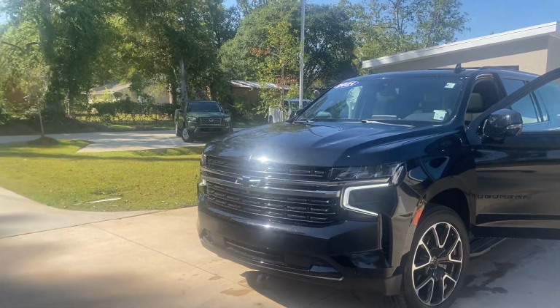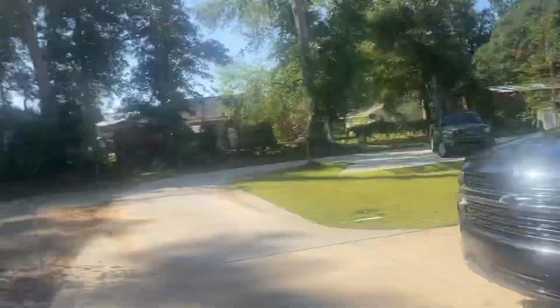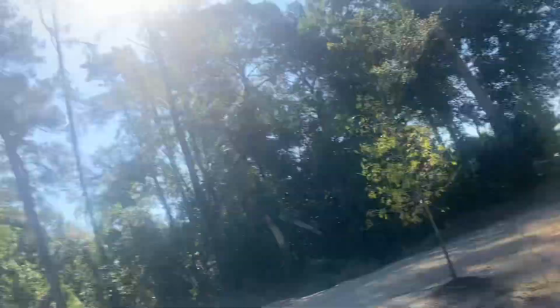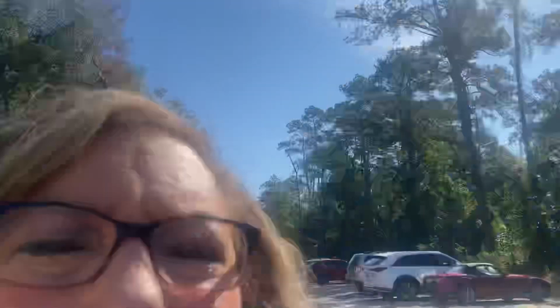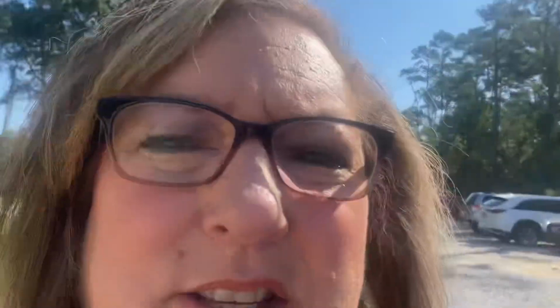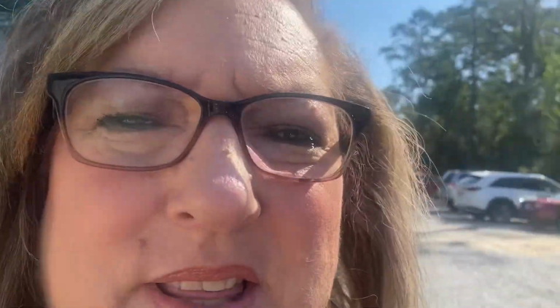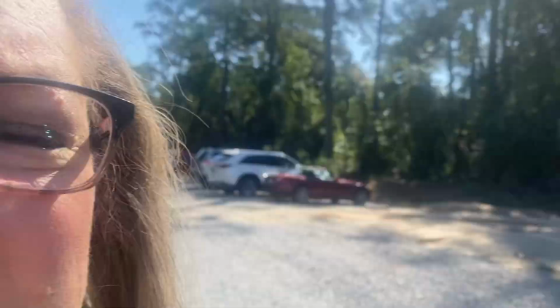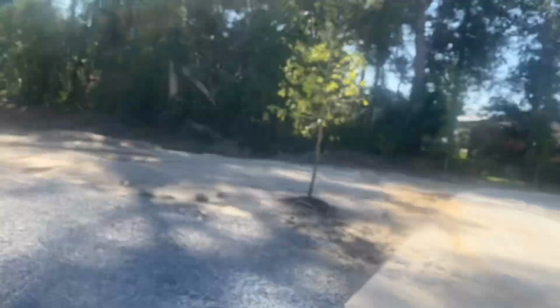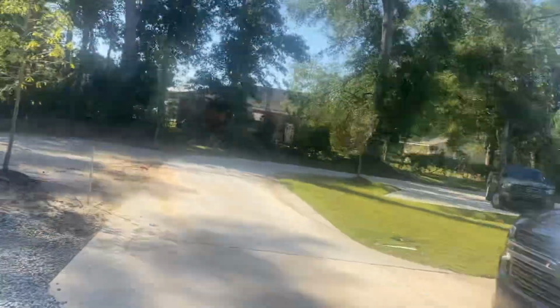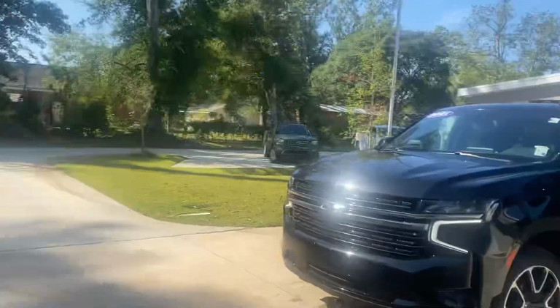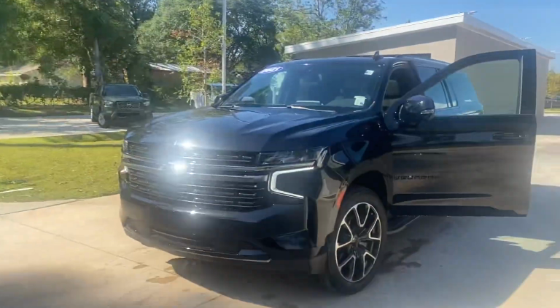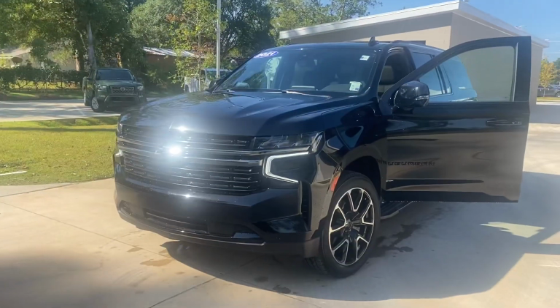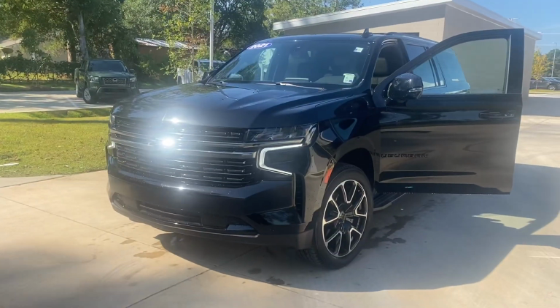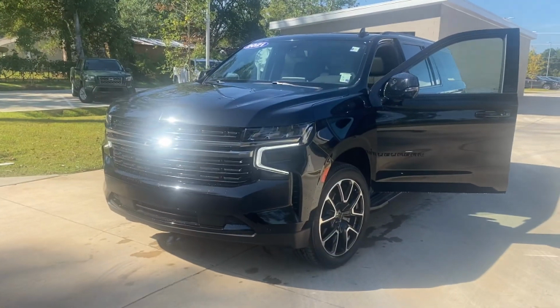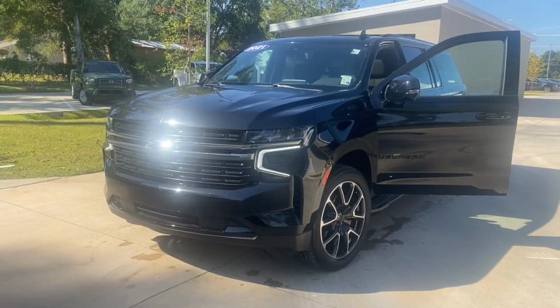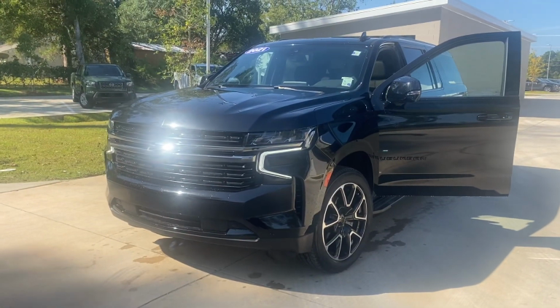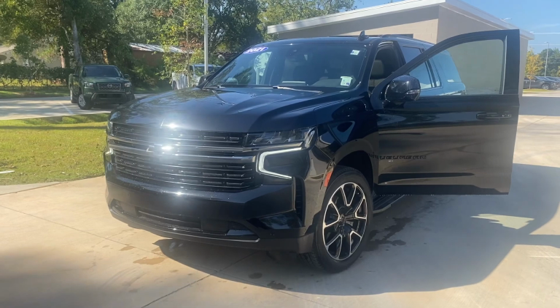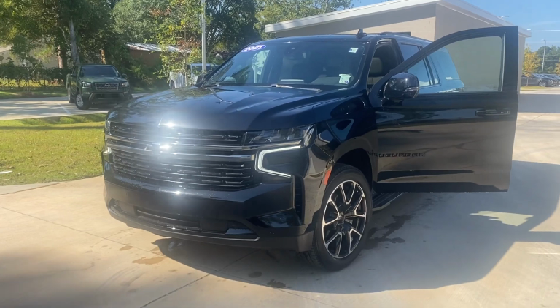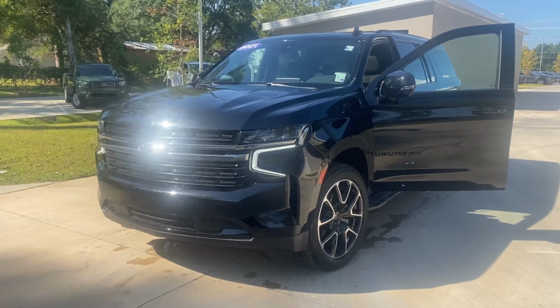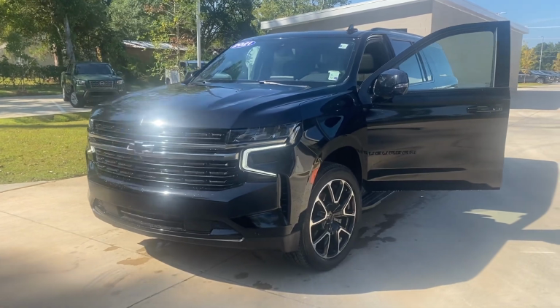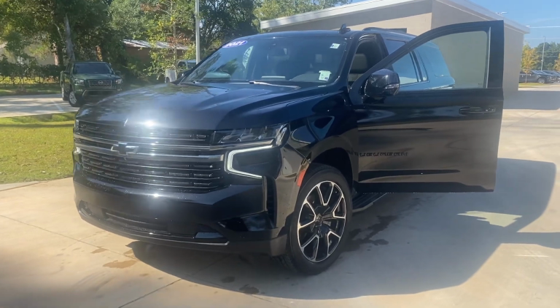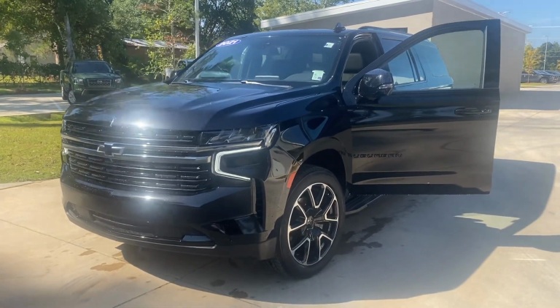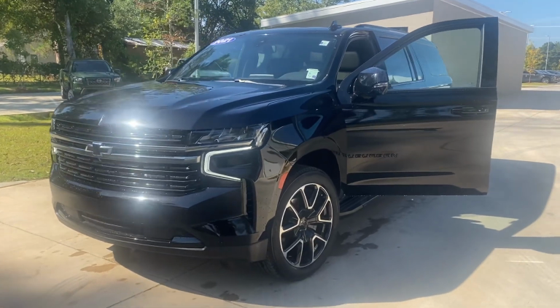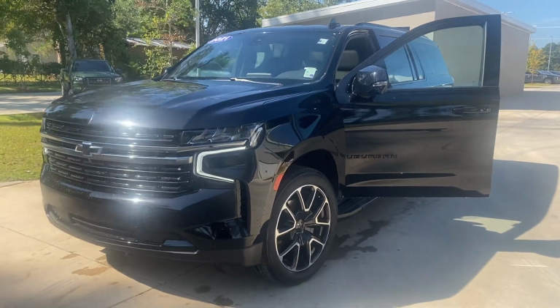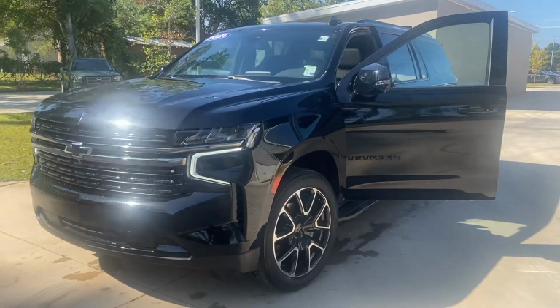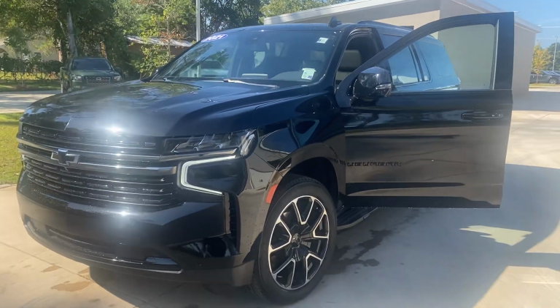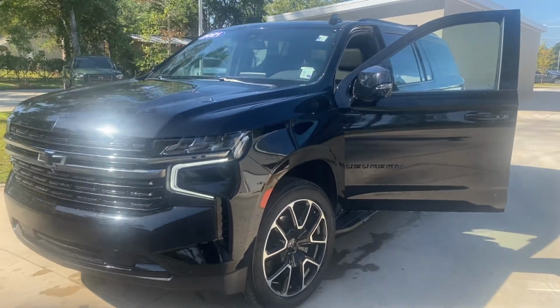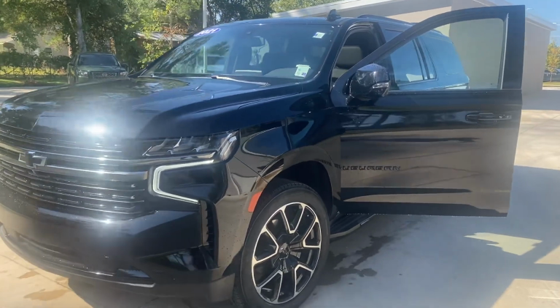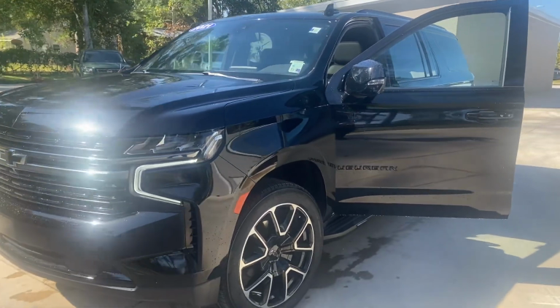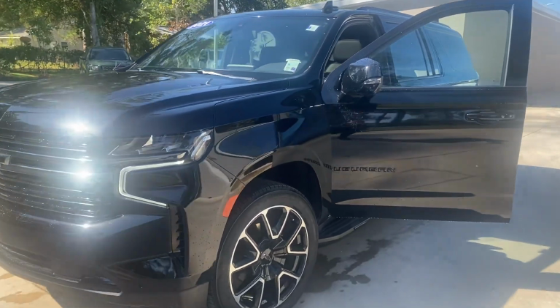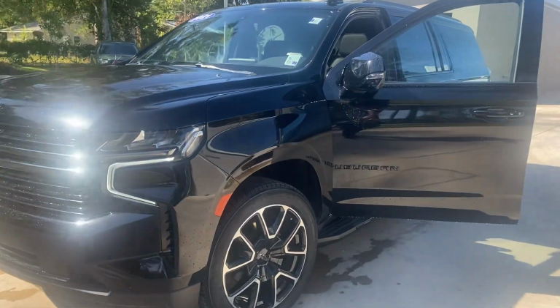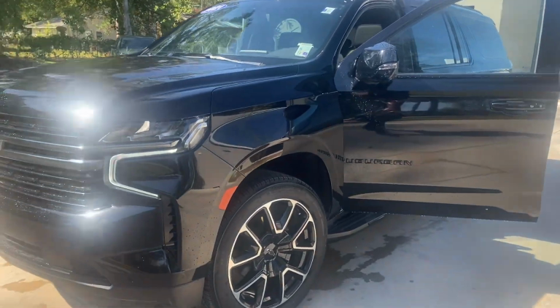Hey Desiree, this is Diane at Peretti Mazda of Covington. This is the 2021 Suburban that you were inquiring about.